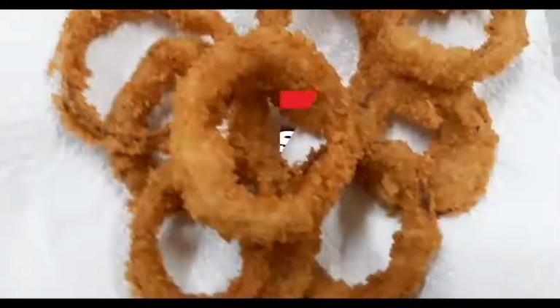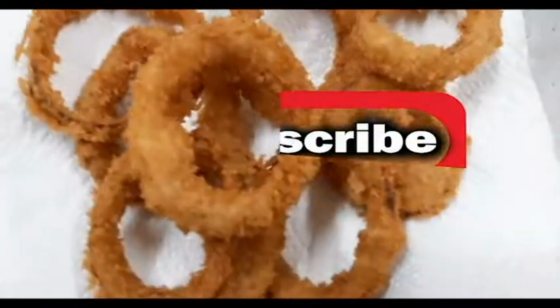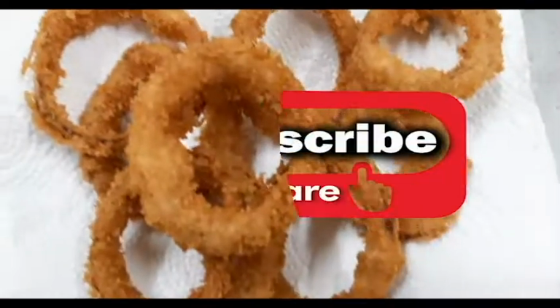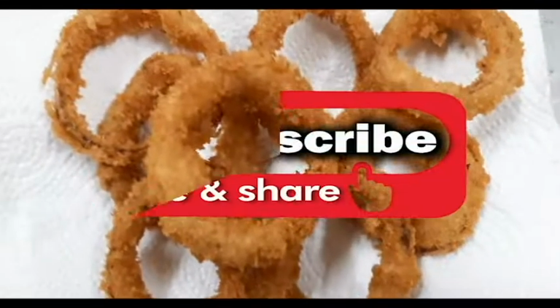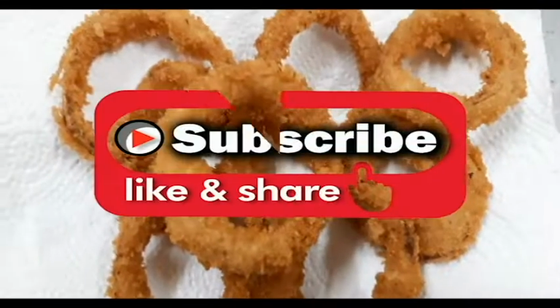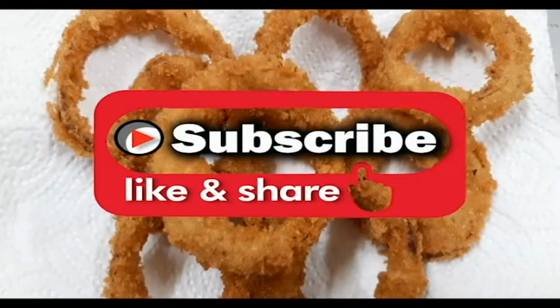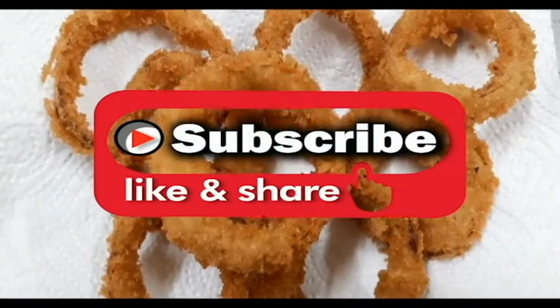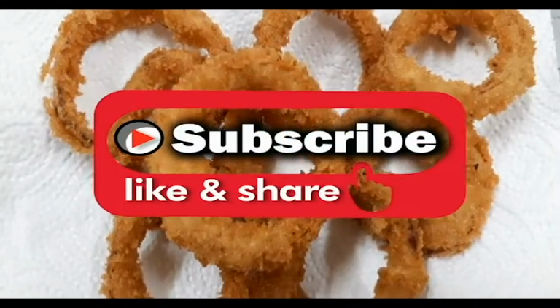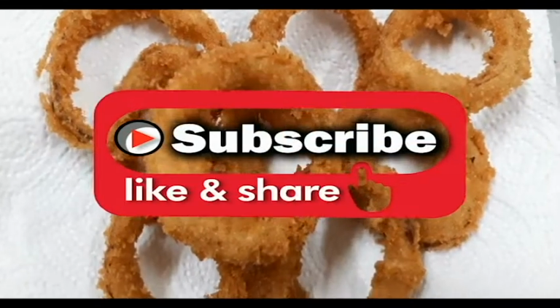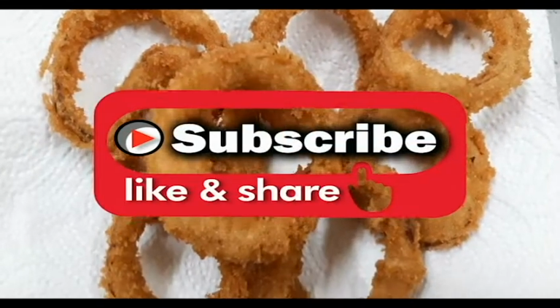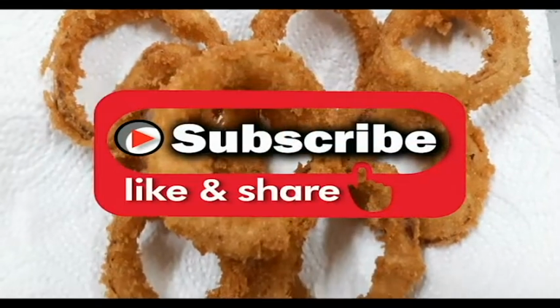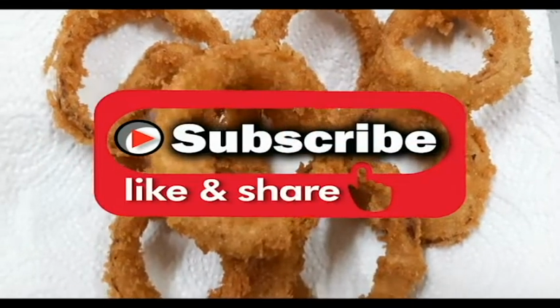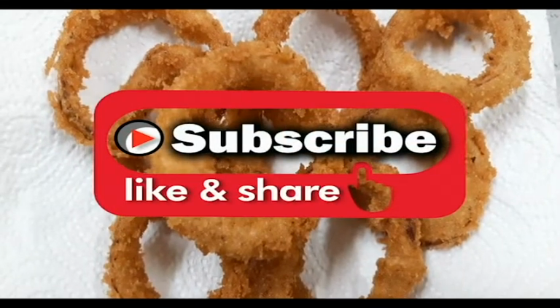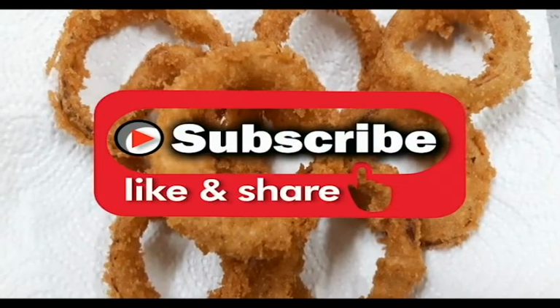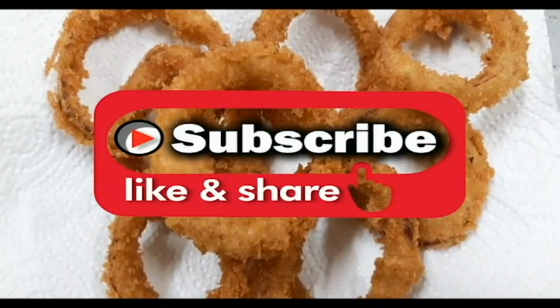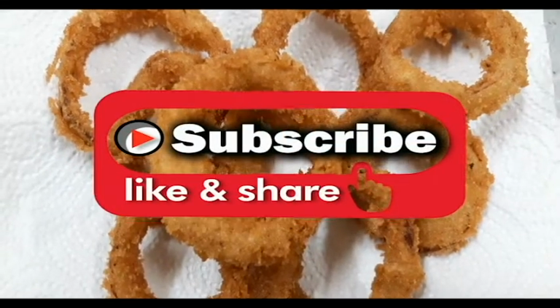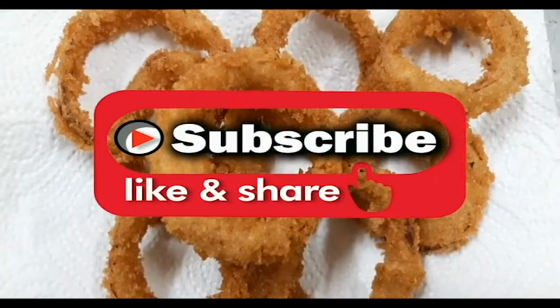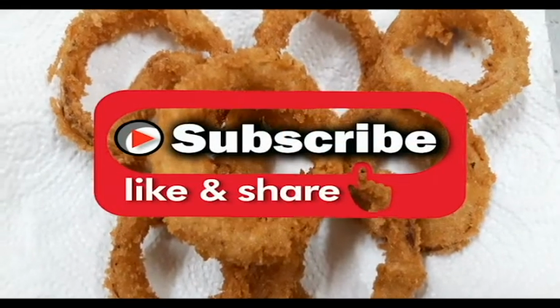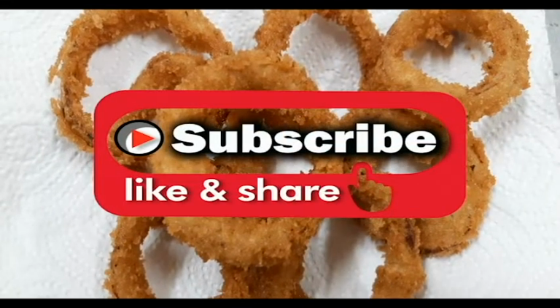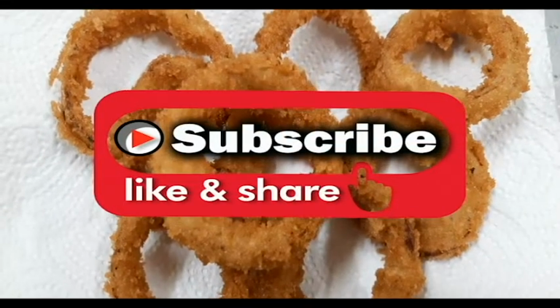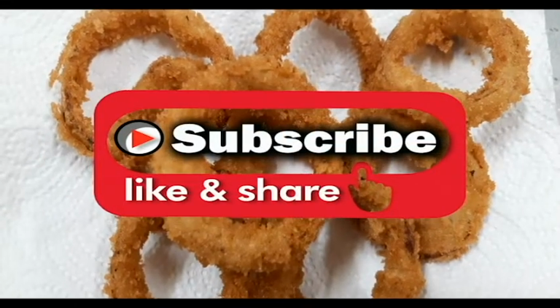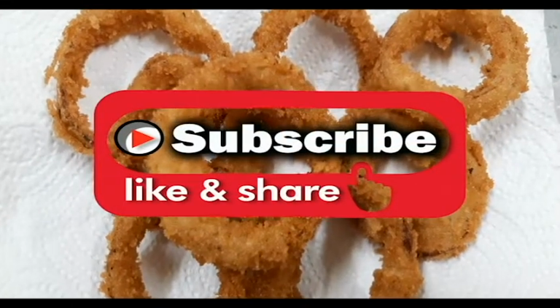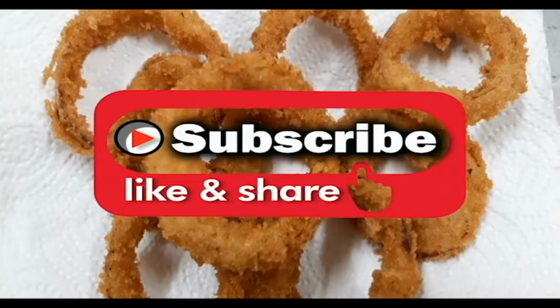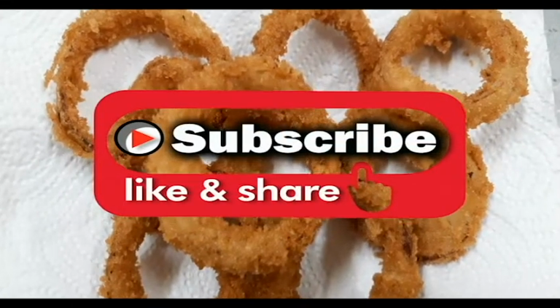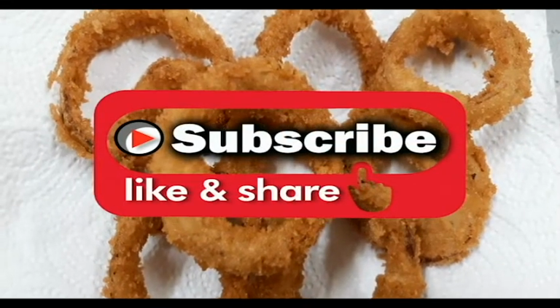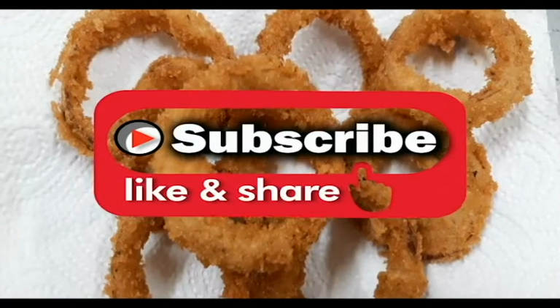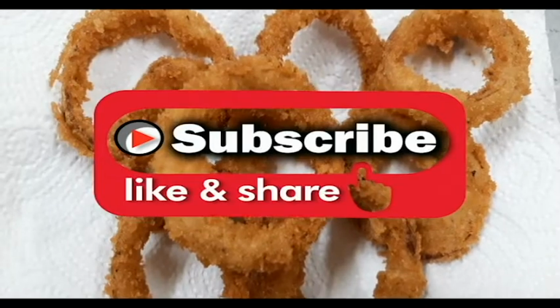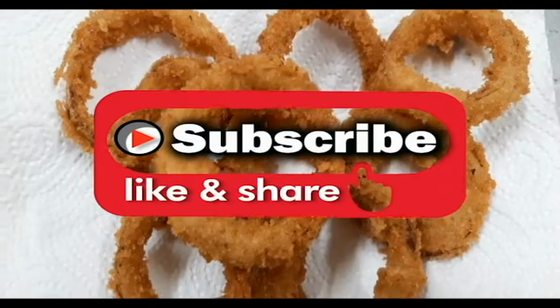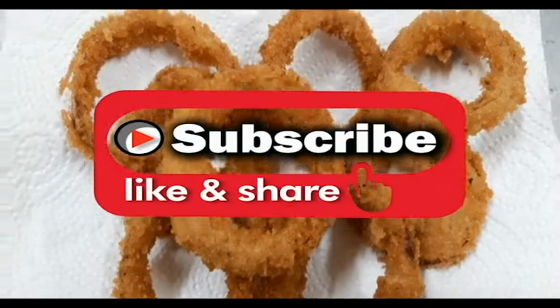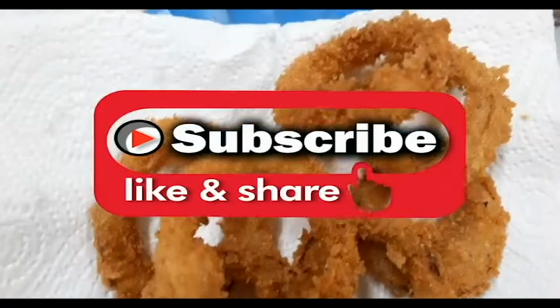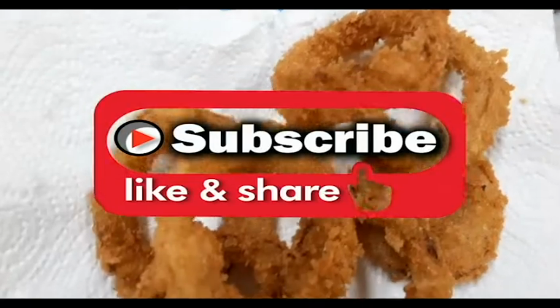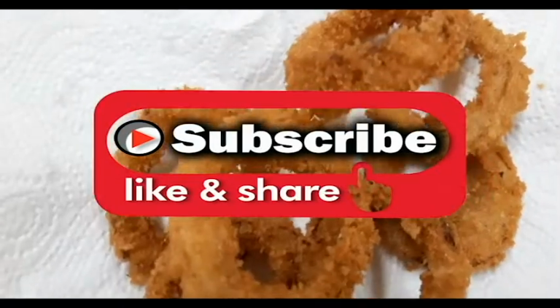So guys, that was my onion ring recipe. I hope you guys enjoyed it — please try it, I promise you'll like it. Like, share, subscribe, comment — see you guys later, bye!